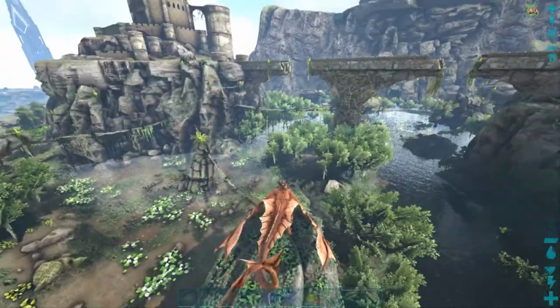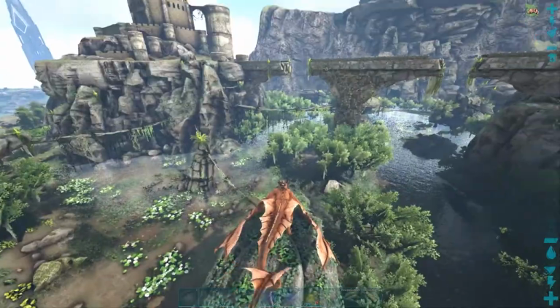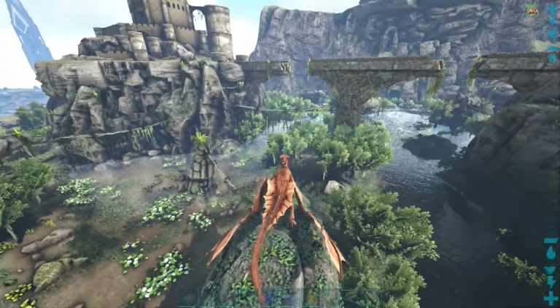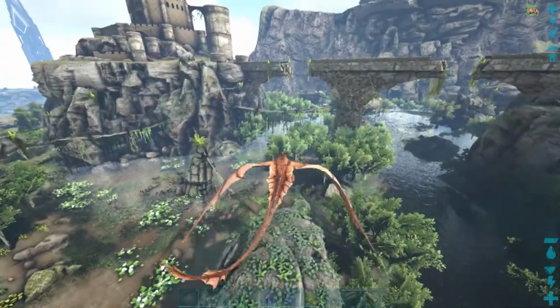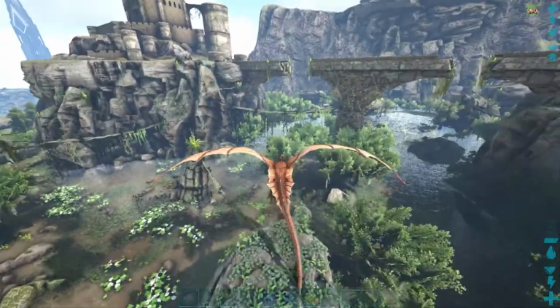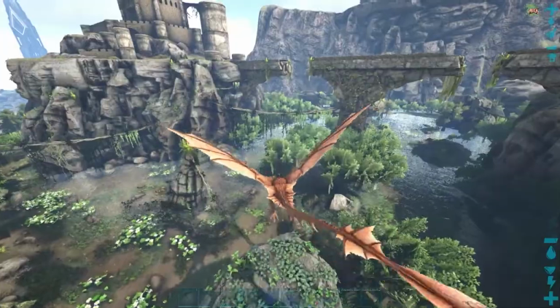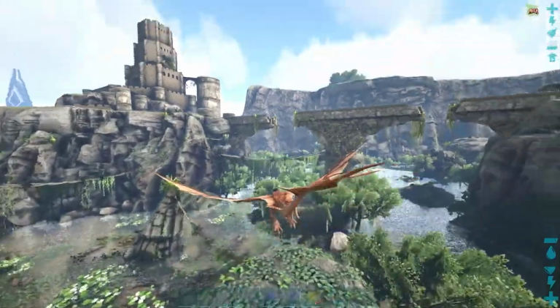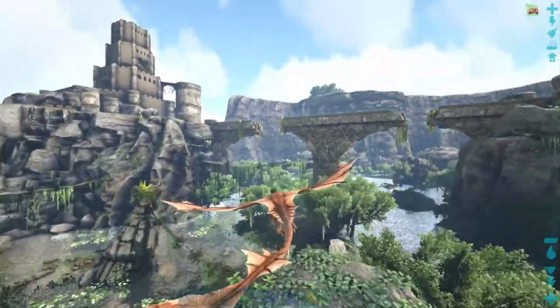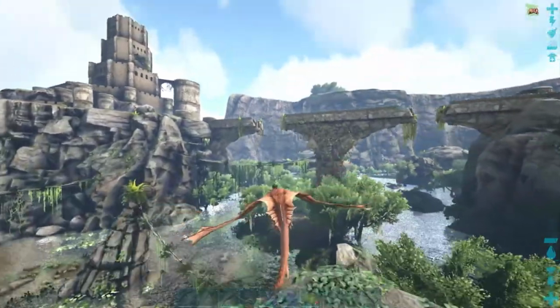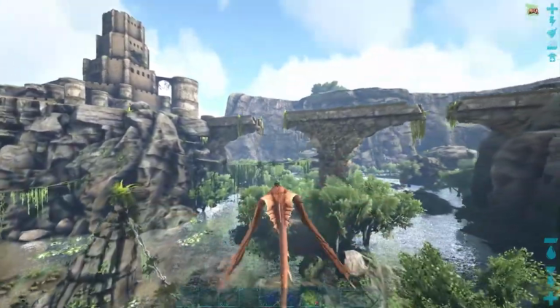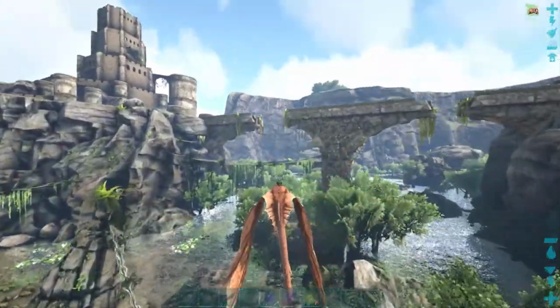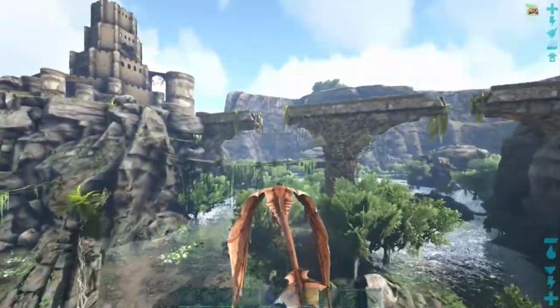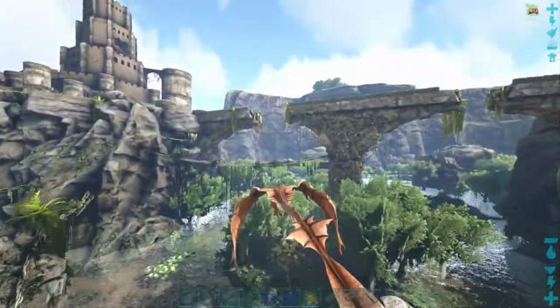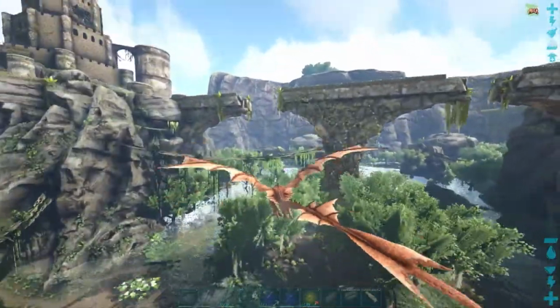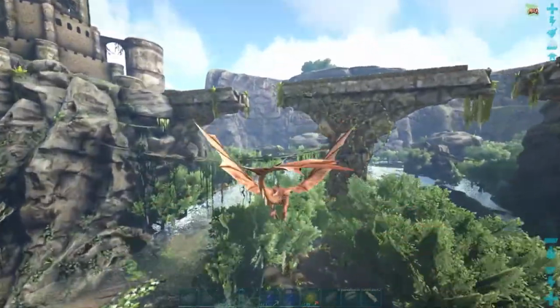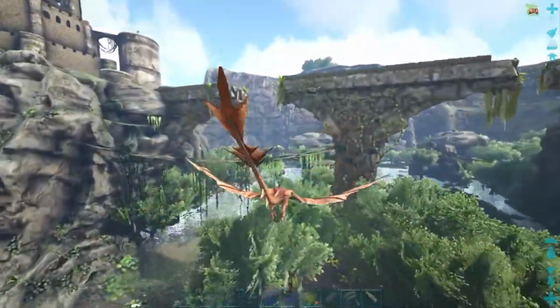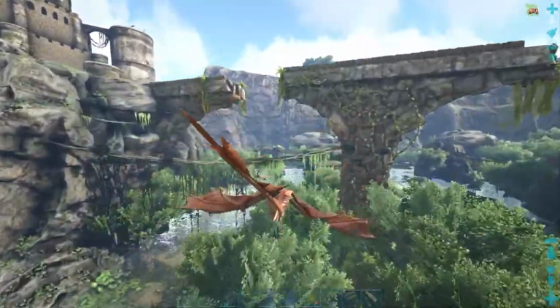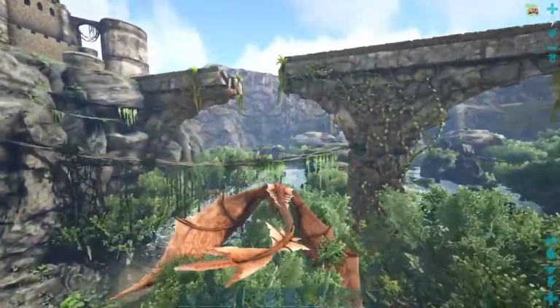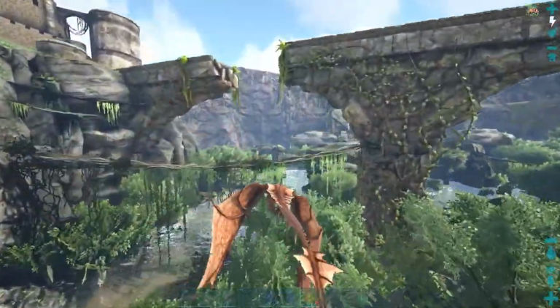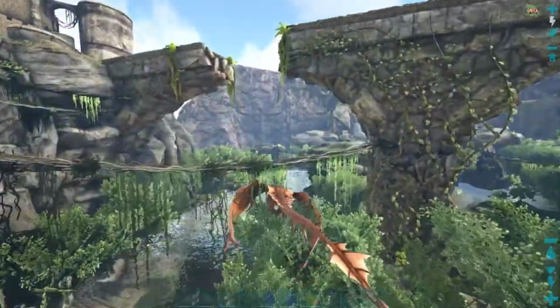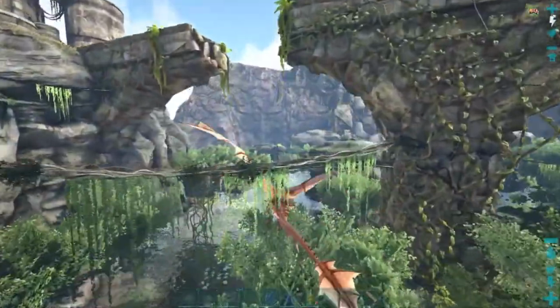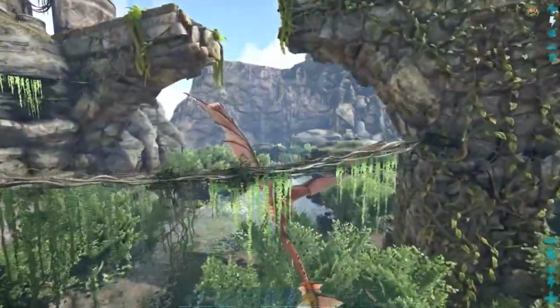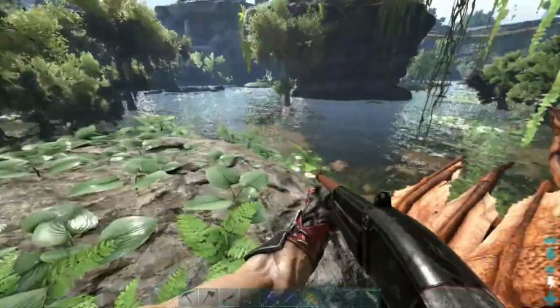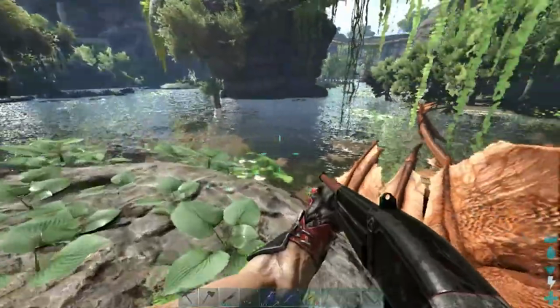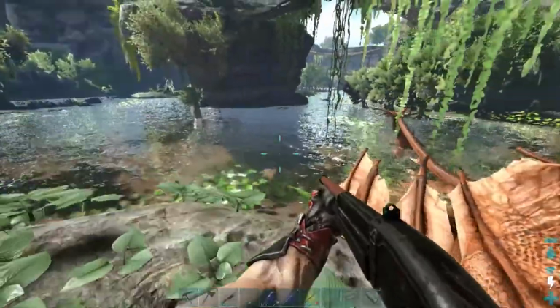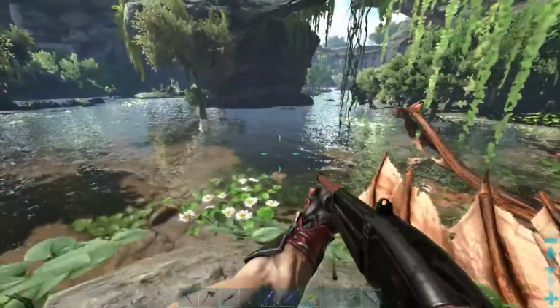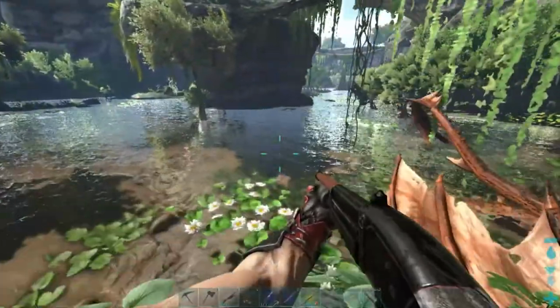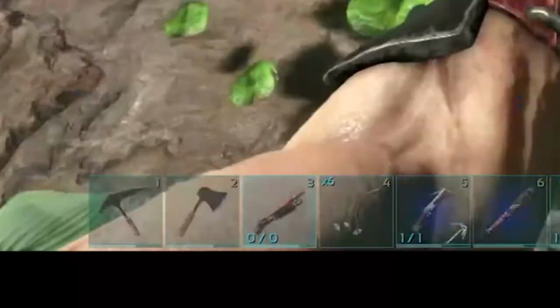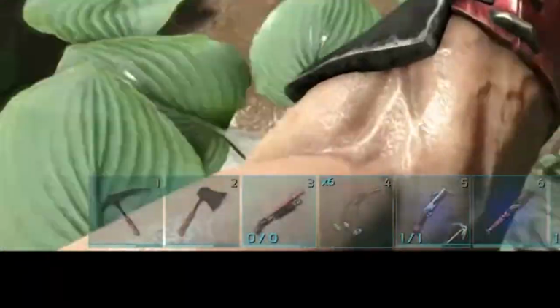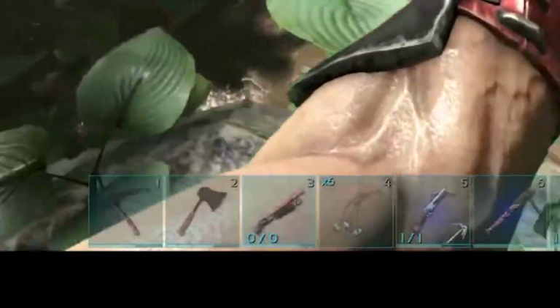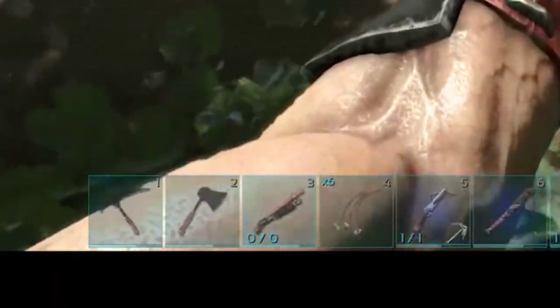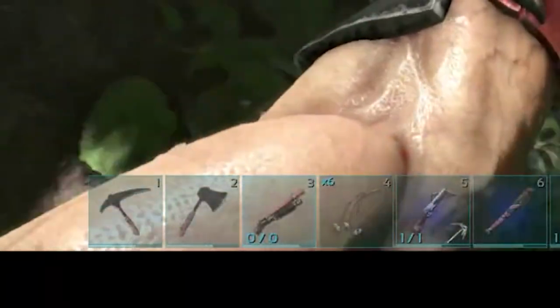If you're heading into the swamp, it's recommended to have something to defend yourself — like this shotgun with zero bullets.